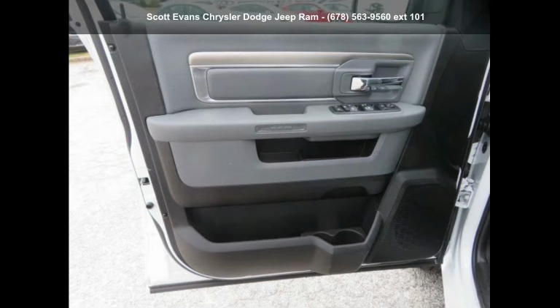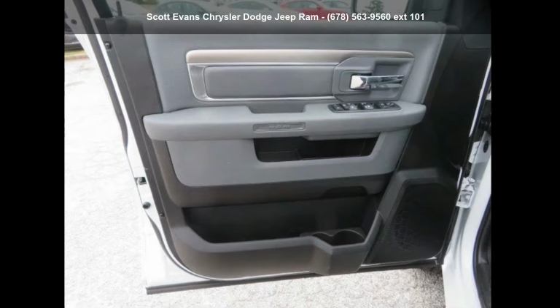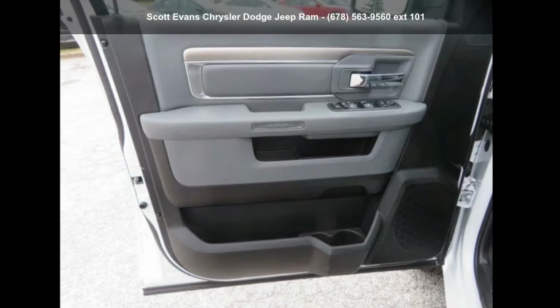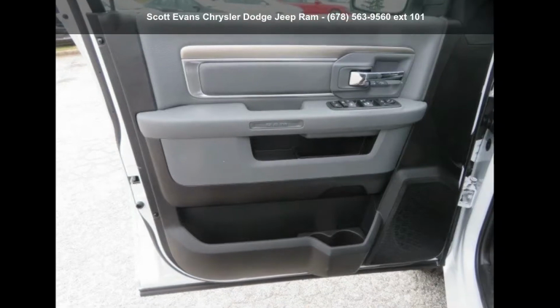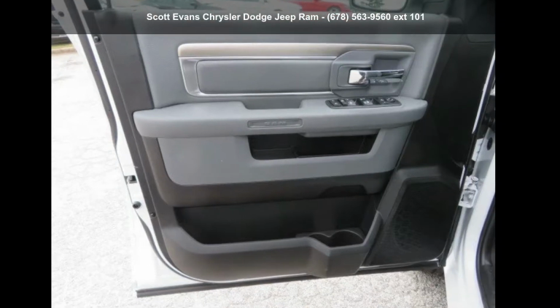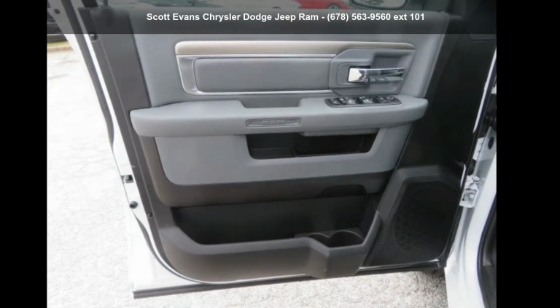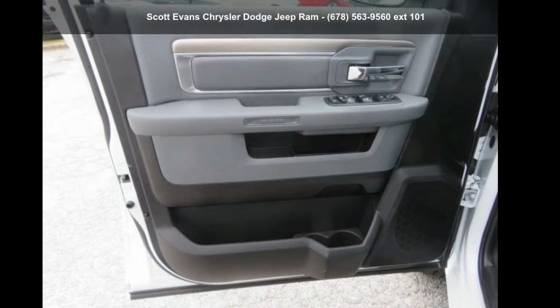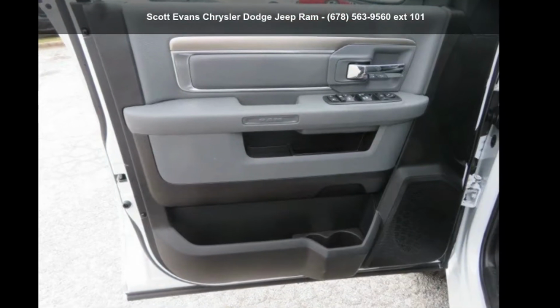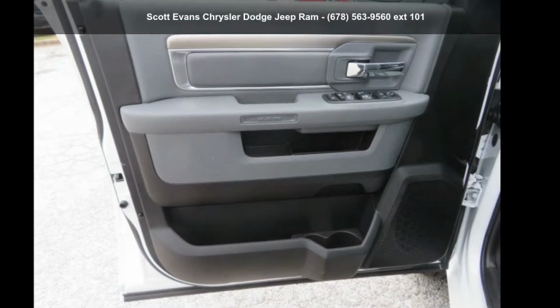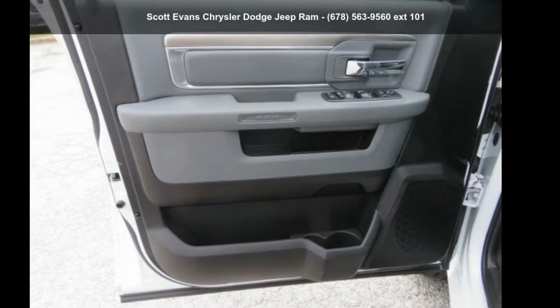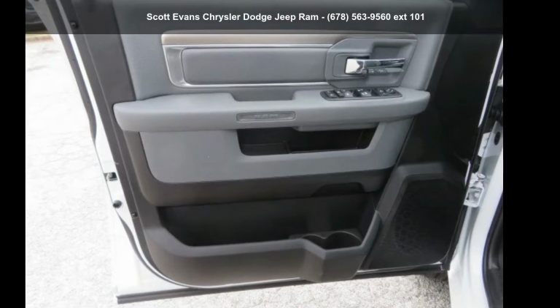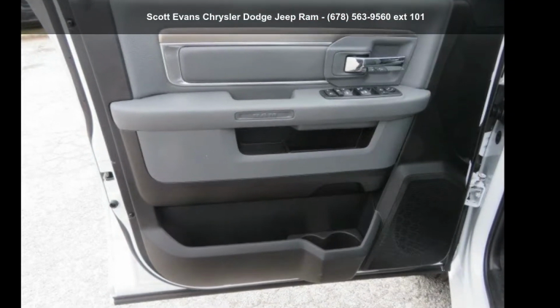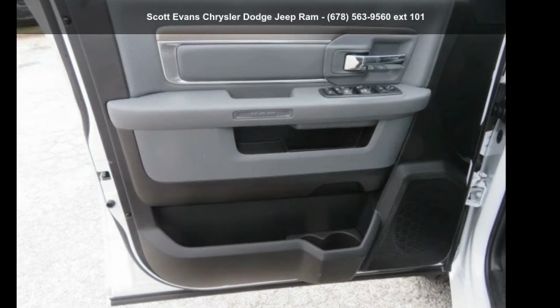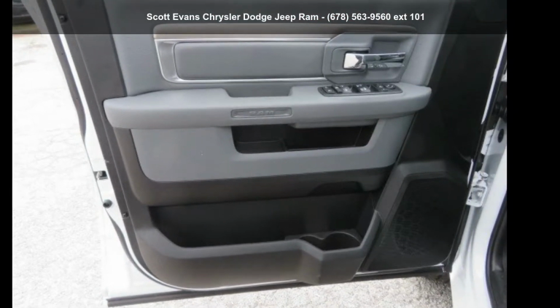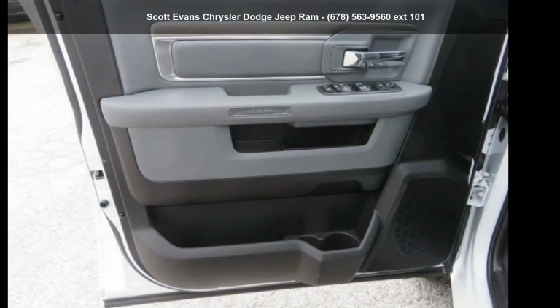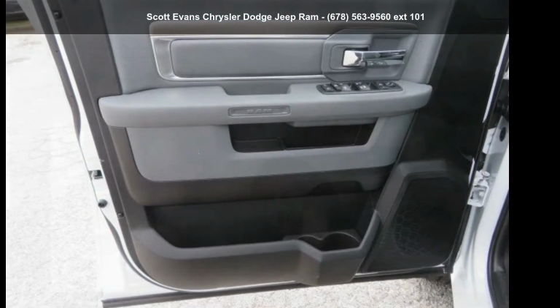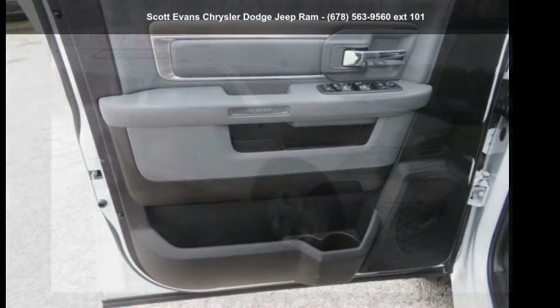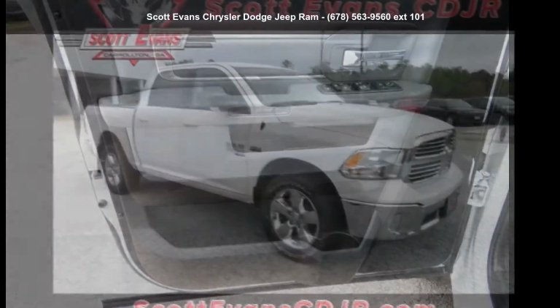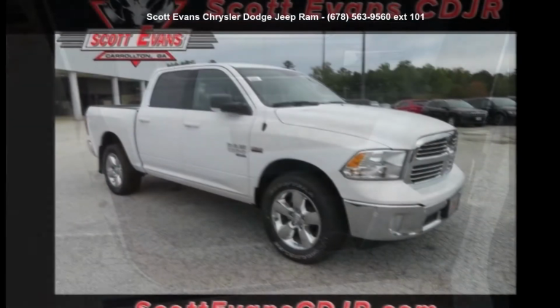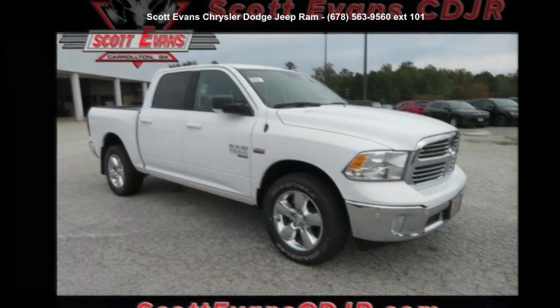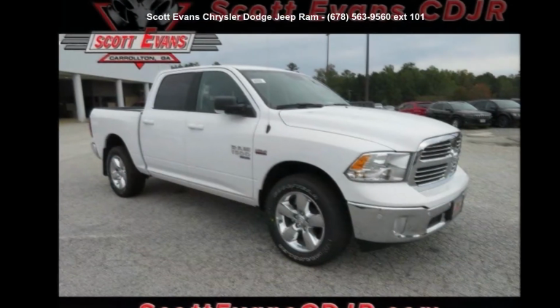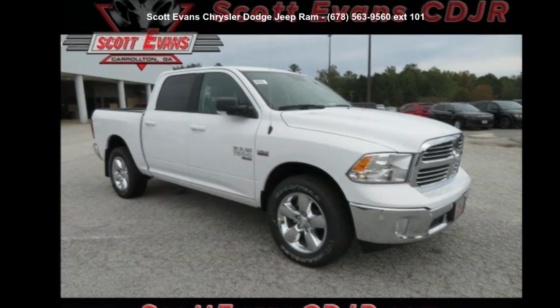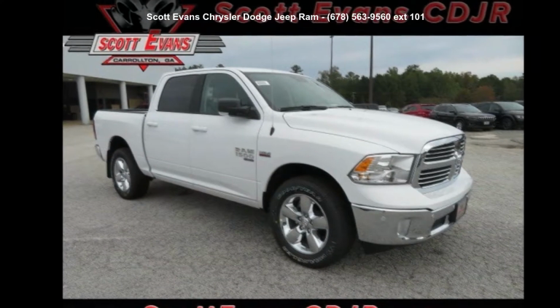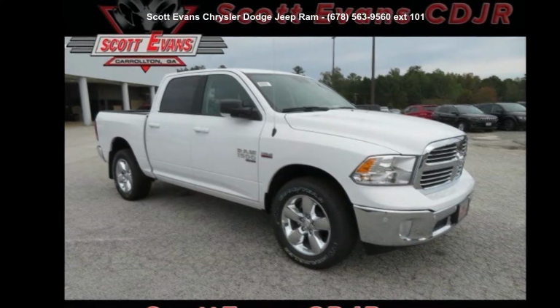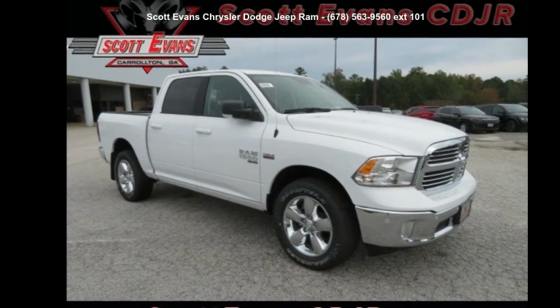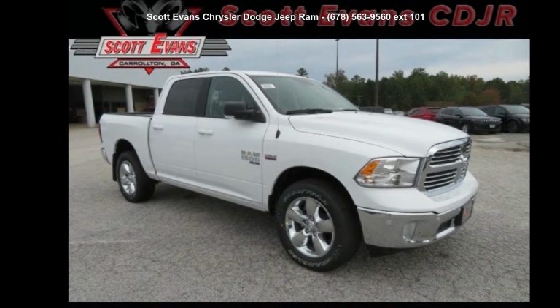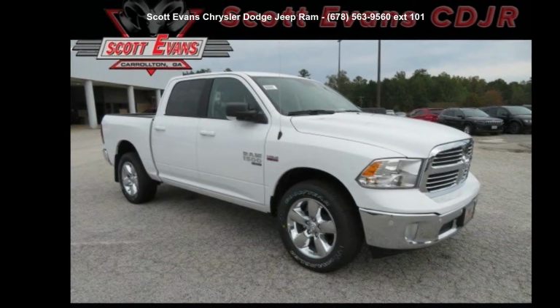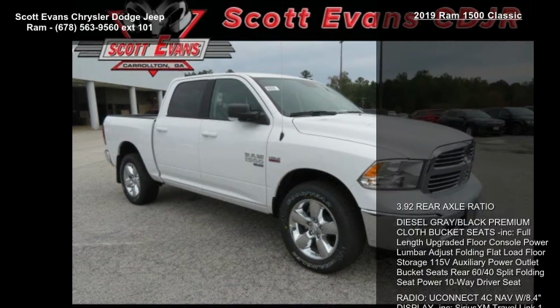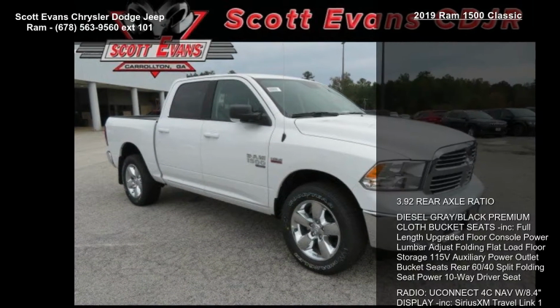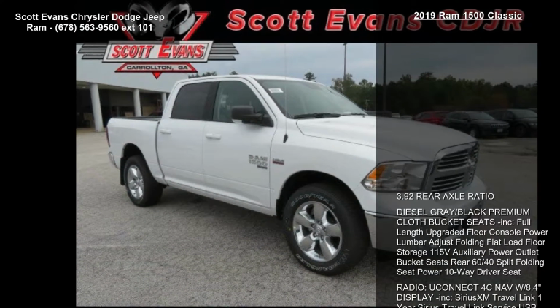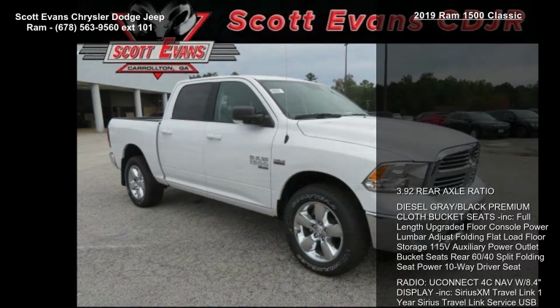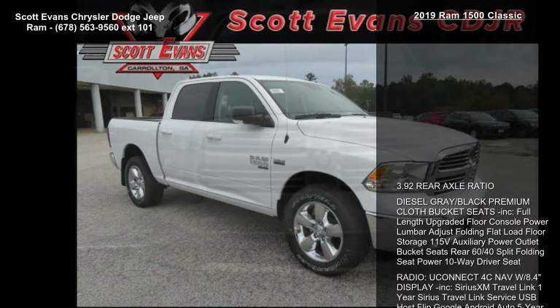Step into the Ram 2019 1500 Classic. If you are looking for a first-rate auto, this one could be yours today.